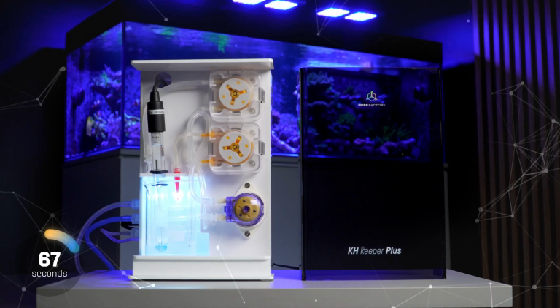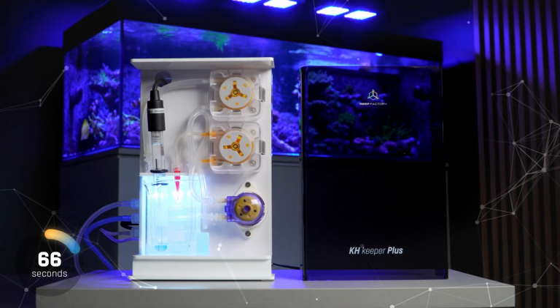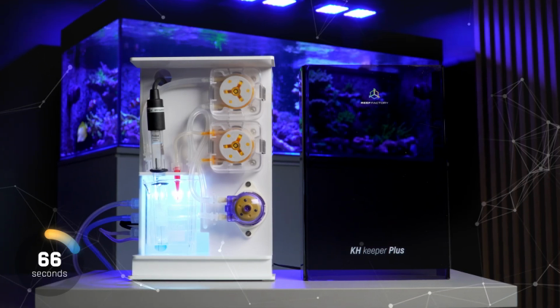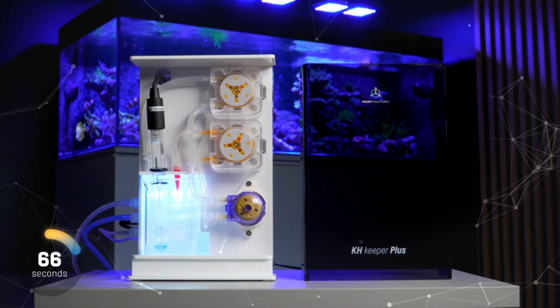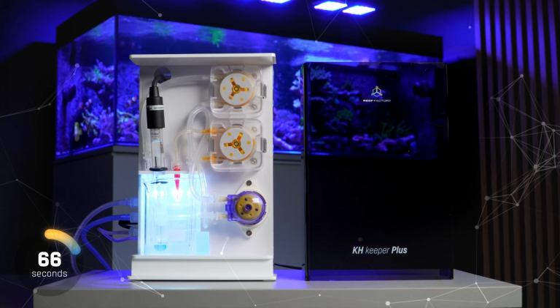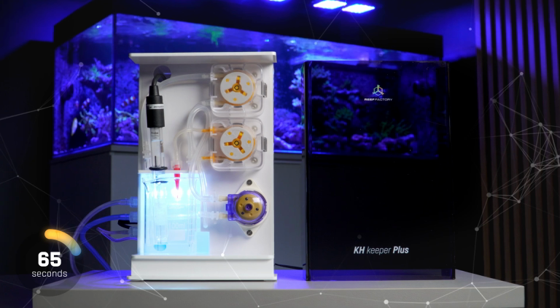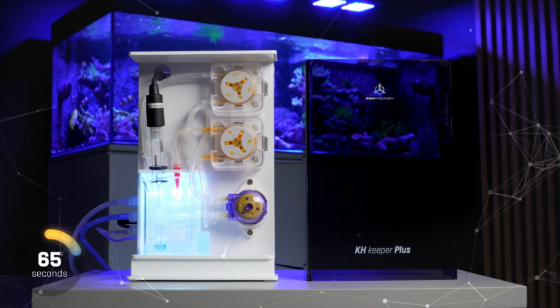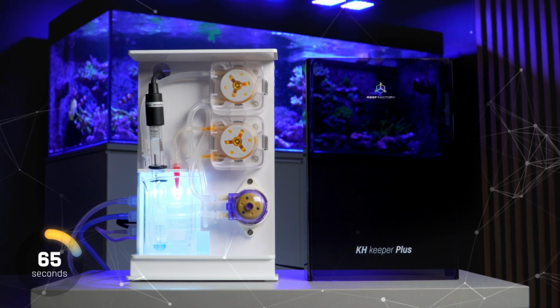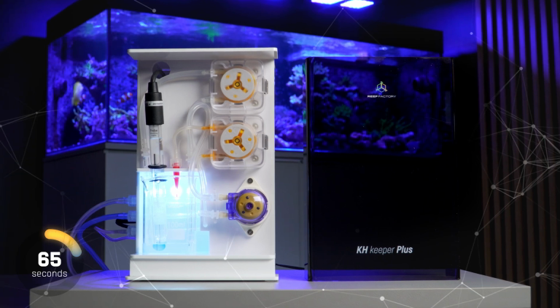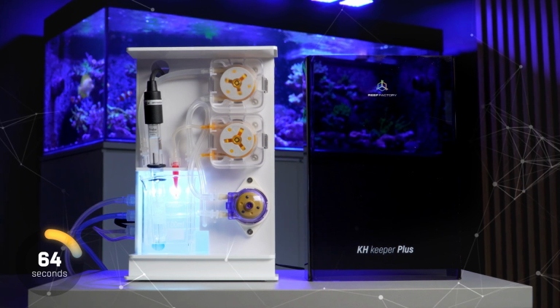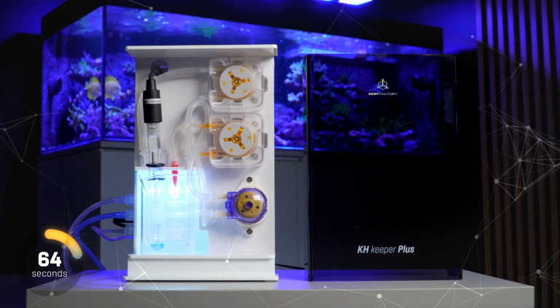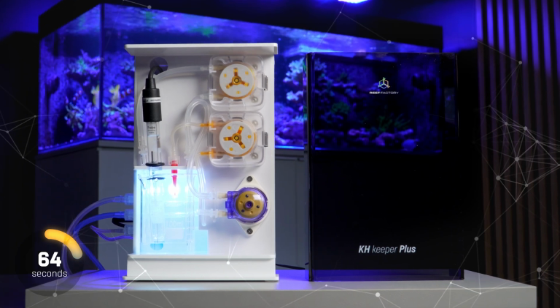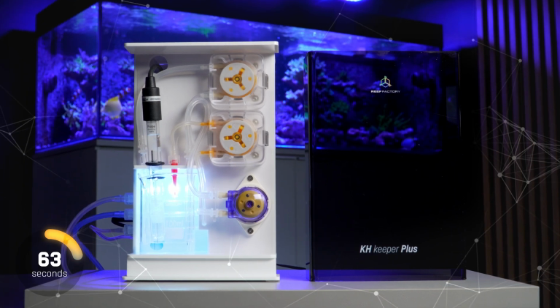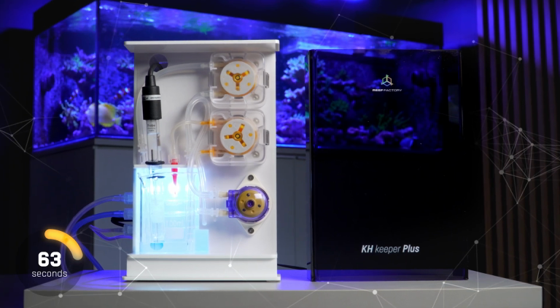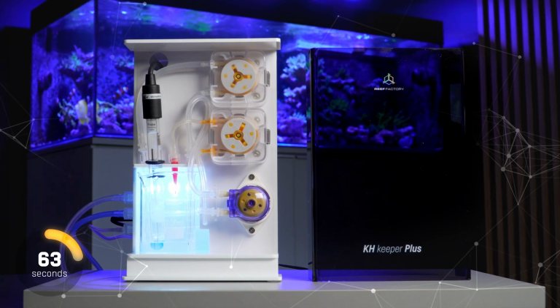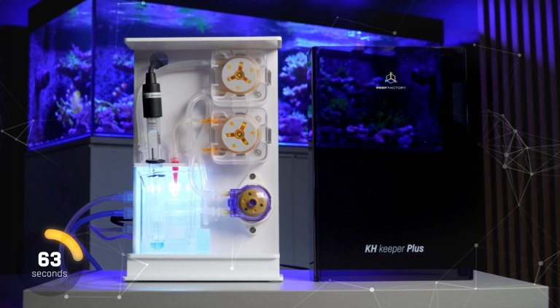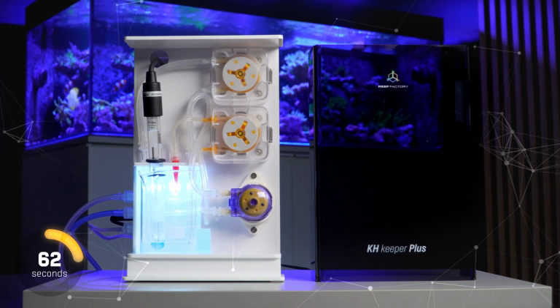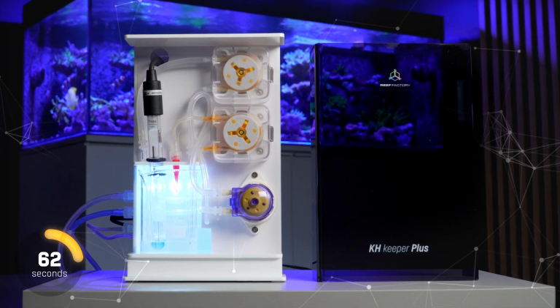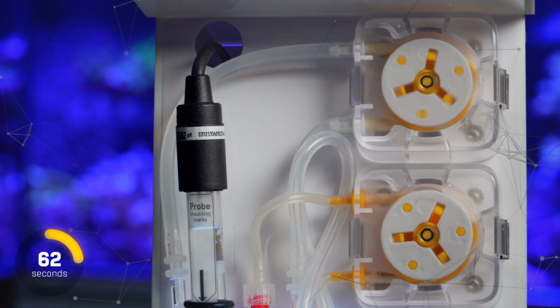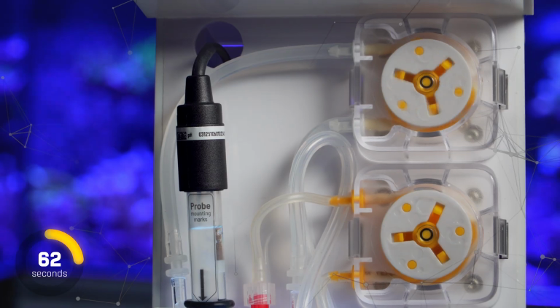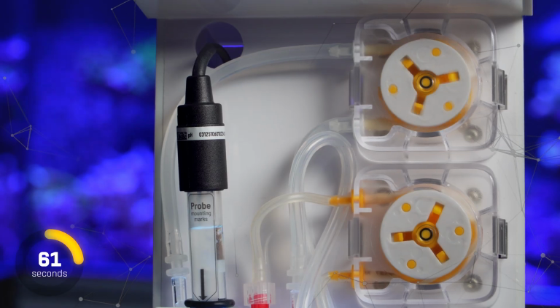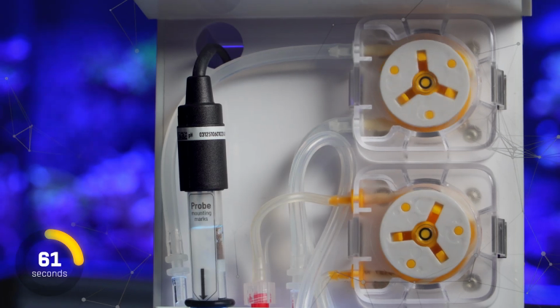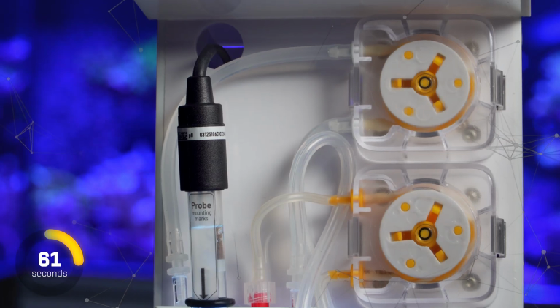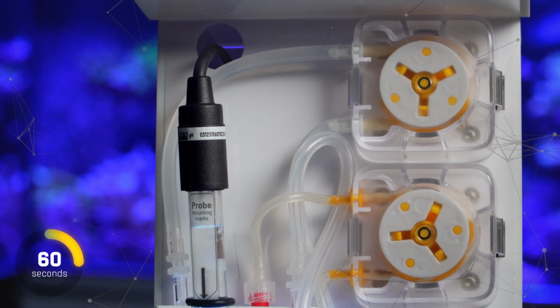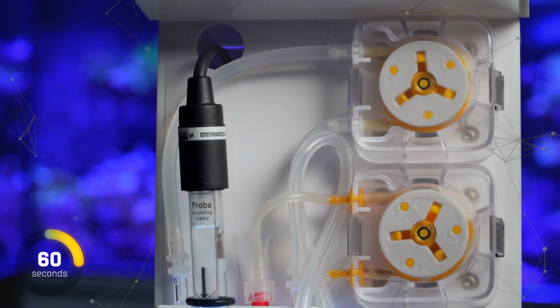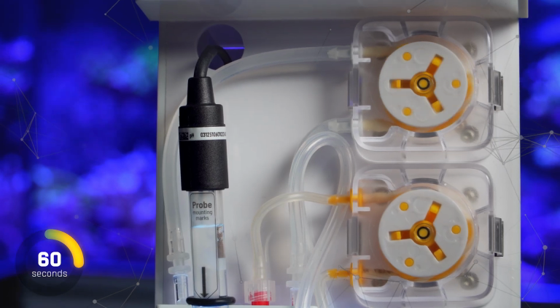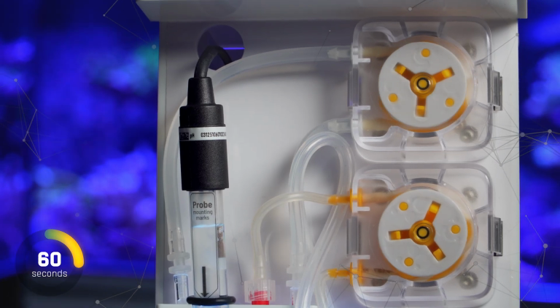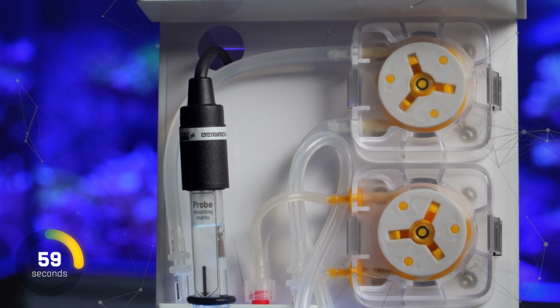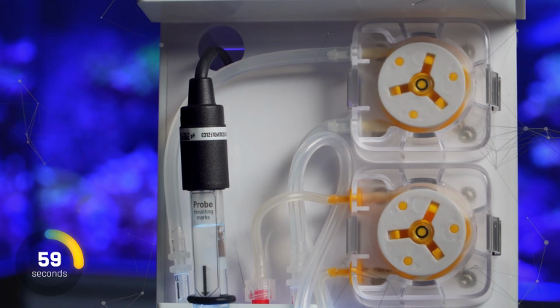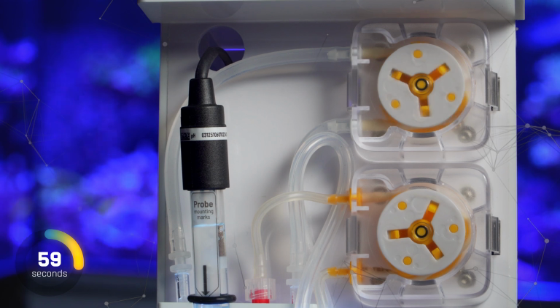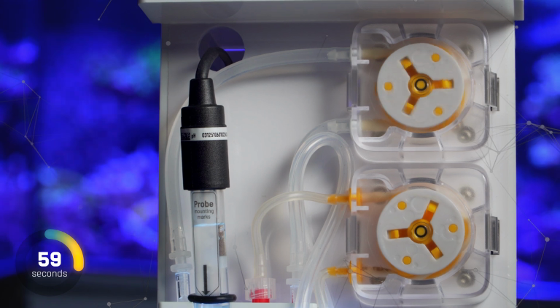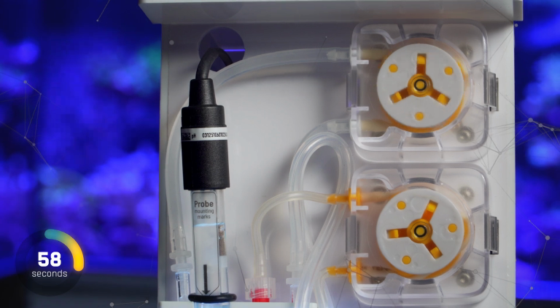precisely measures KH in your aquarium up to 24 times a day, and the measurement accuracy is up to 0.01 dKH.